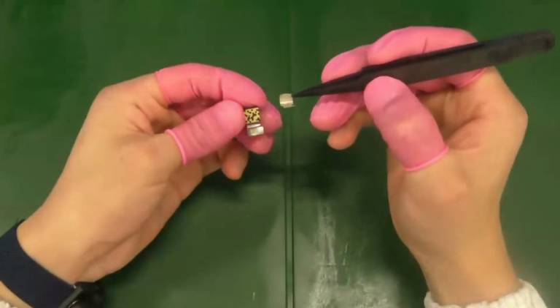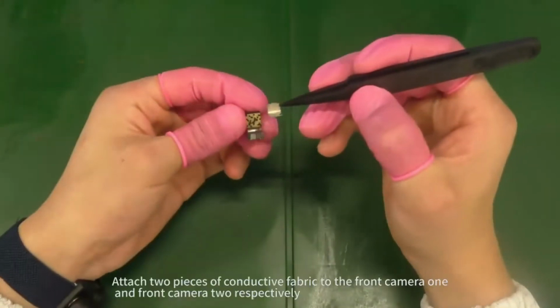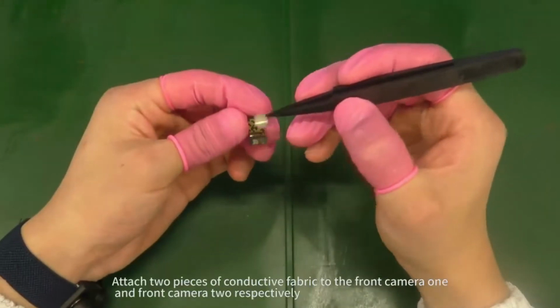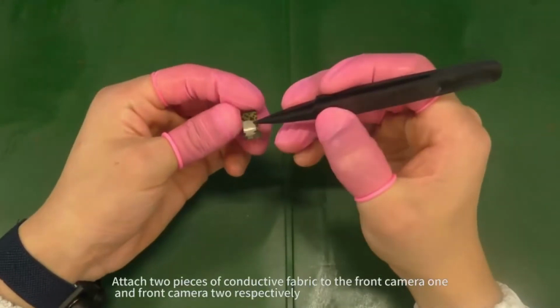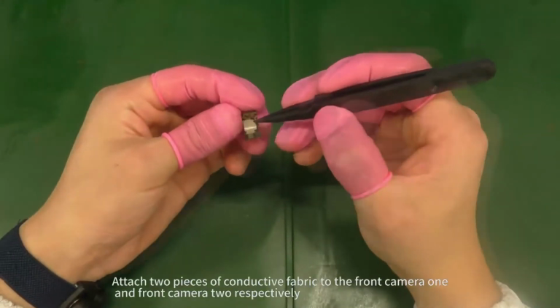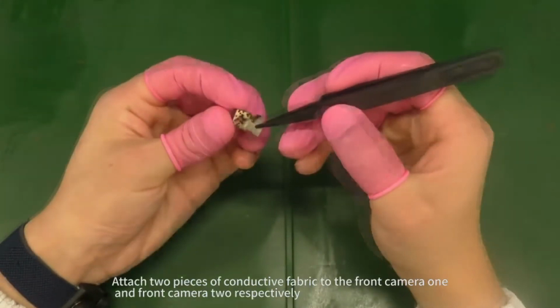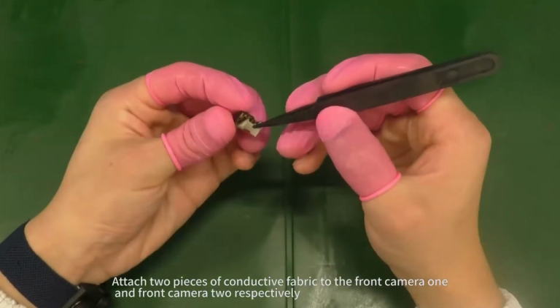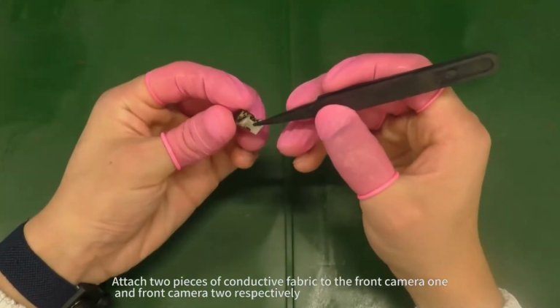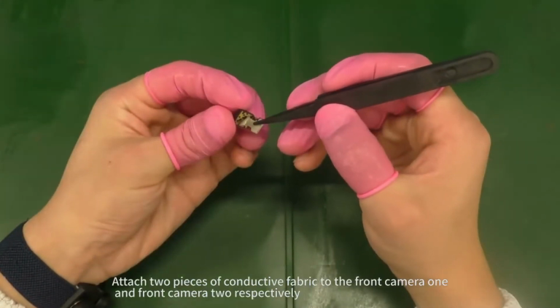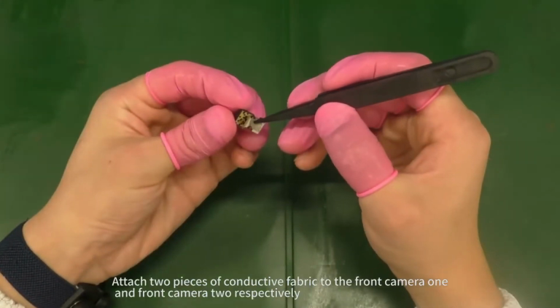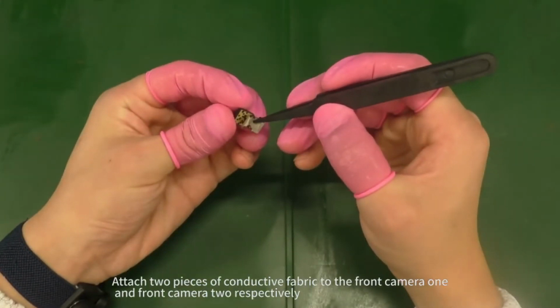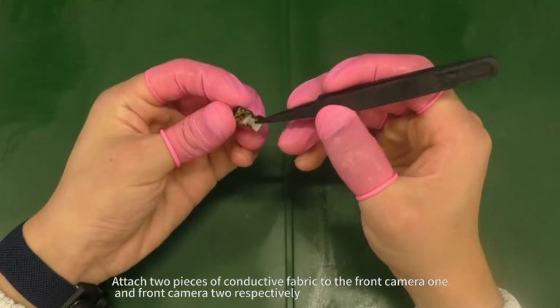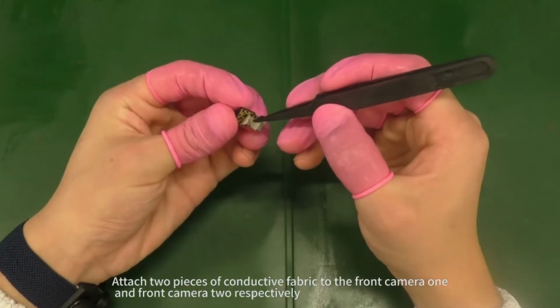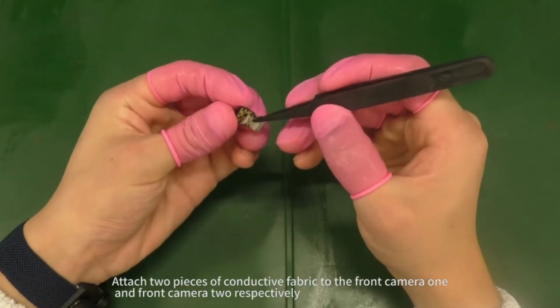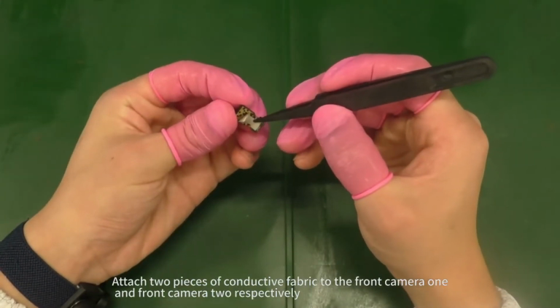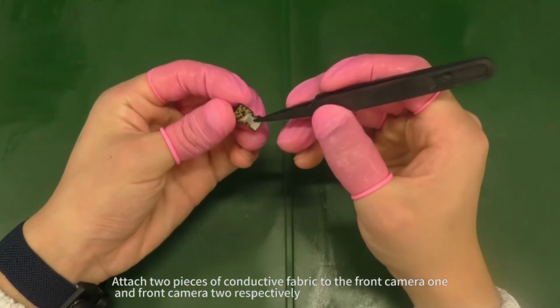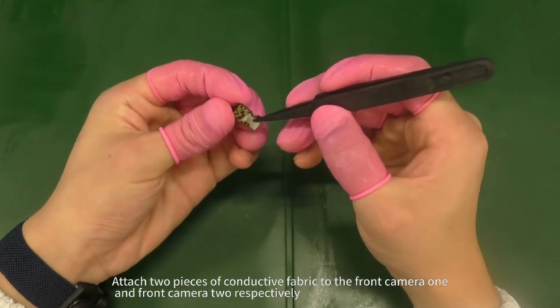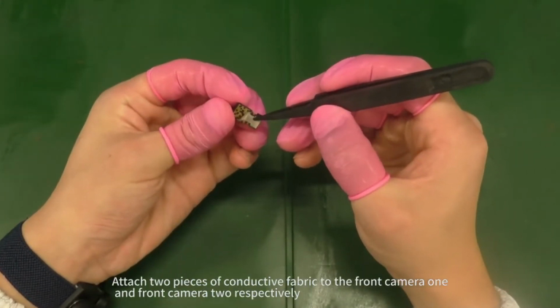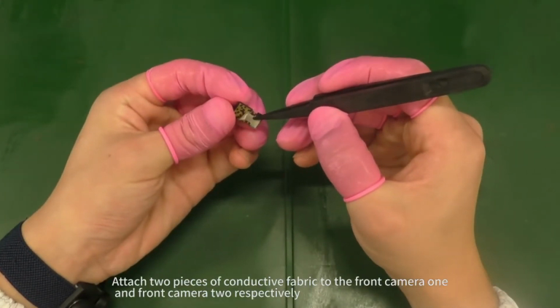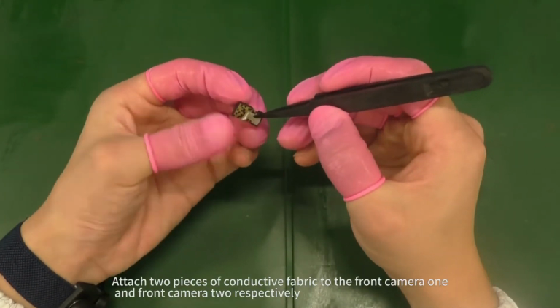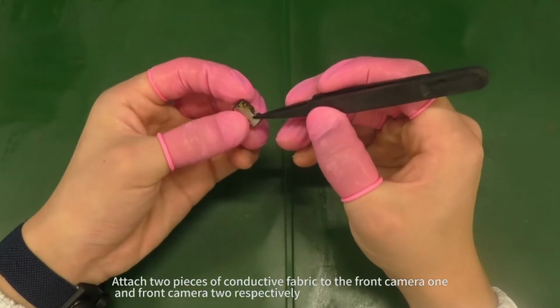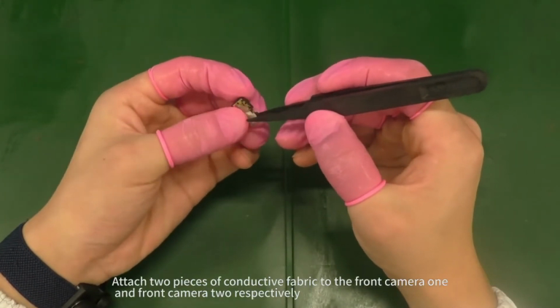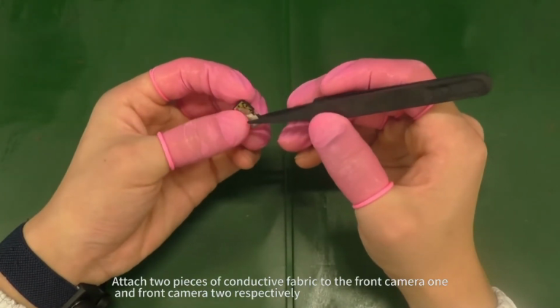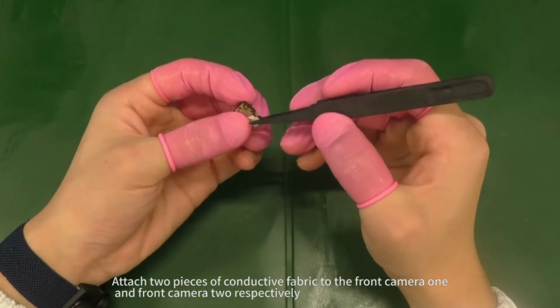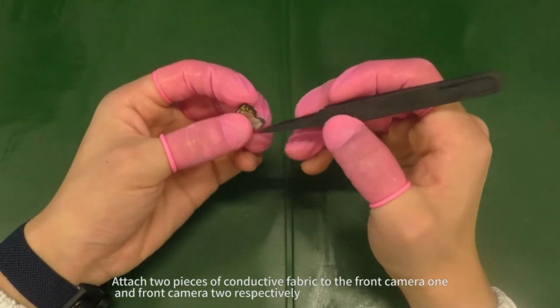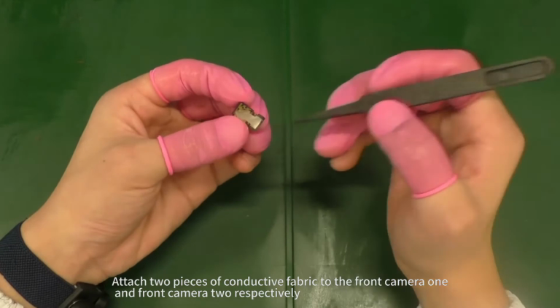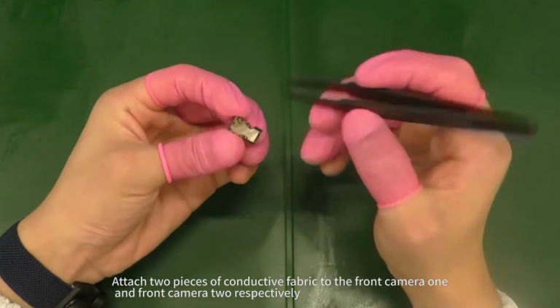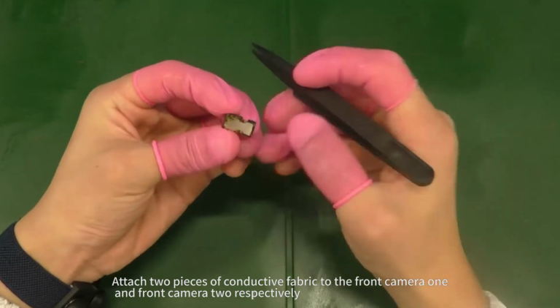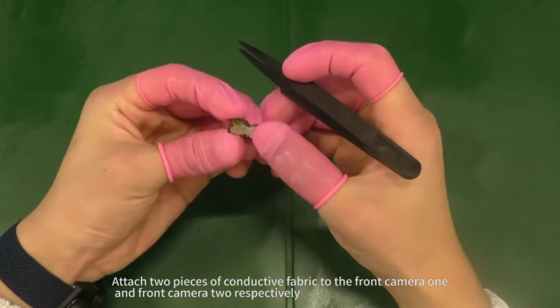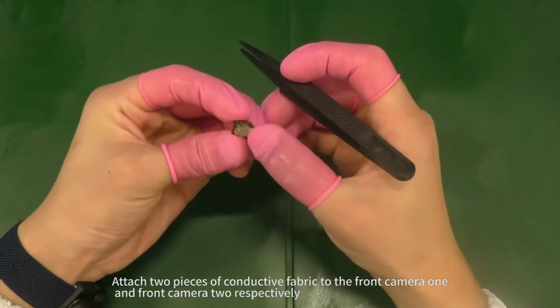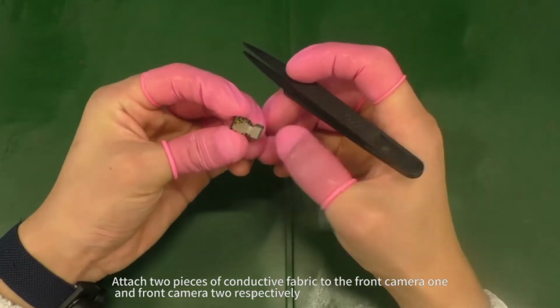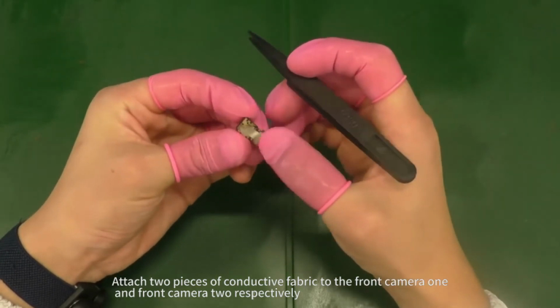Attach two pieces of conductive fabric to front camera 1 and front camera 2 respectively.